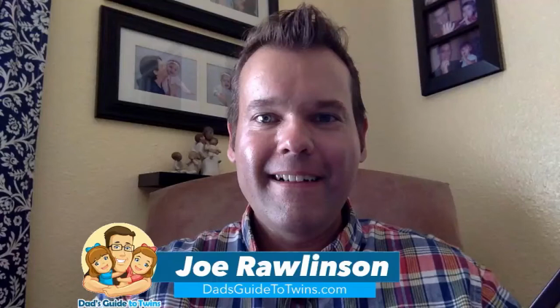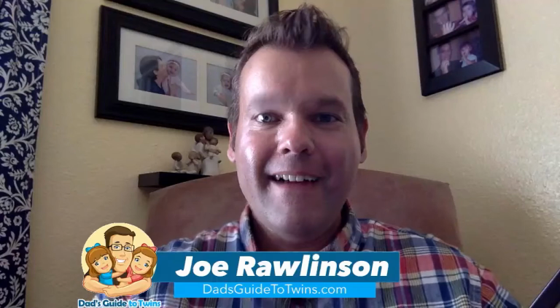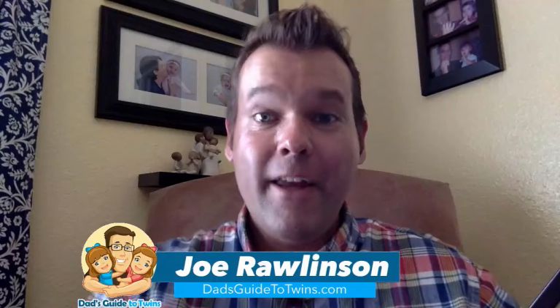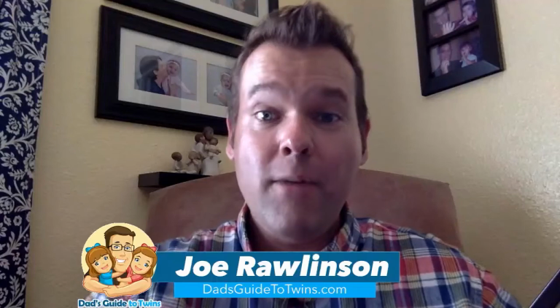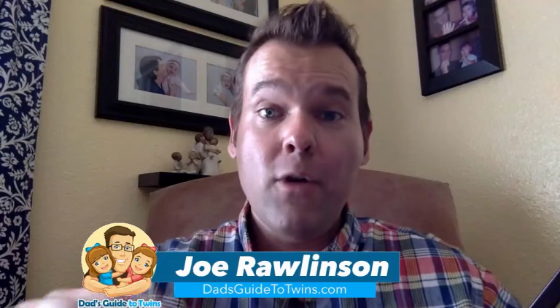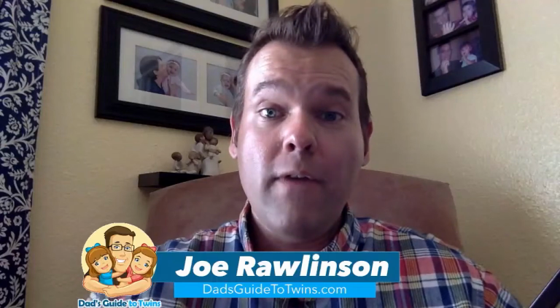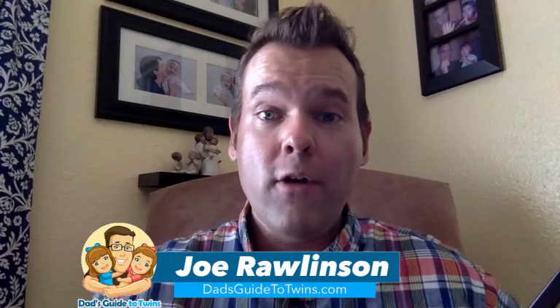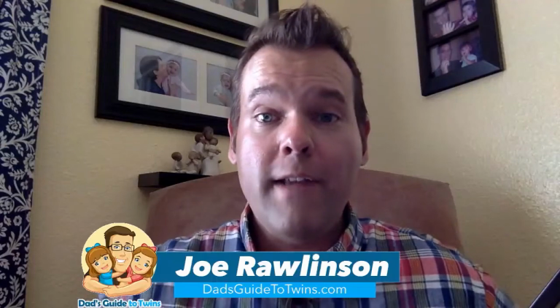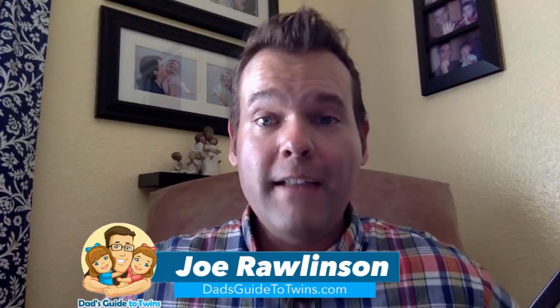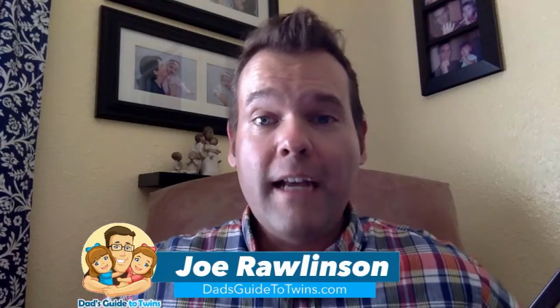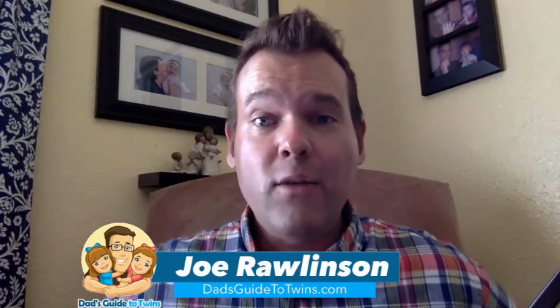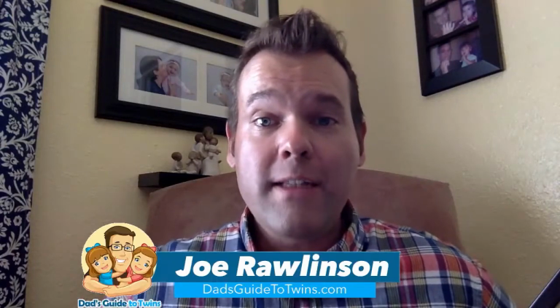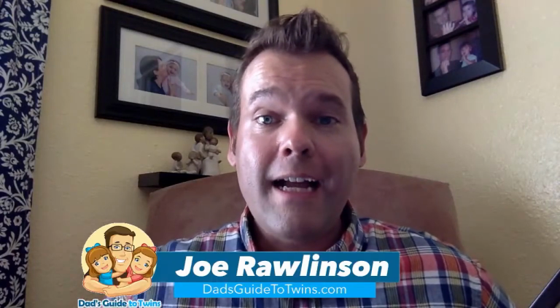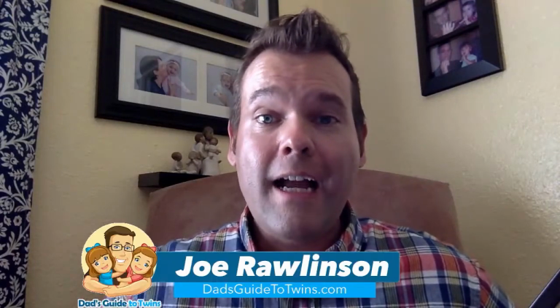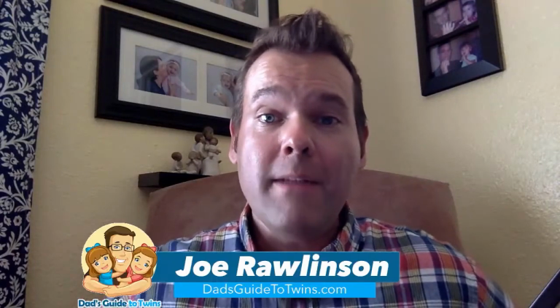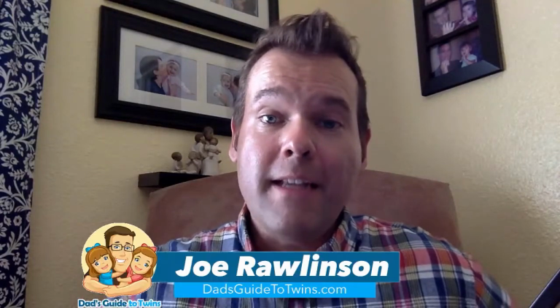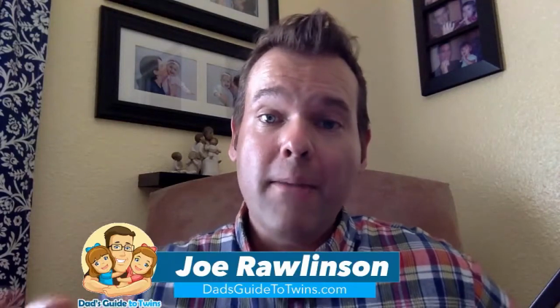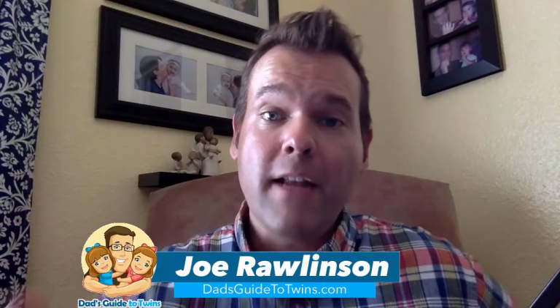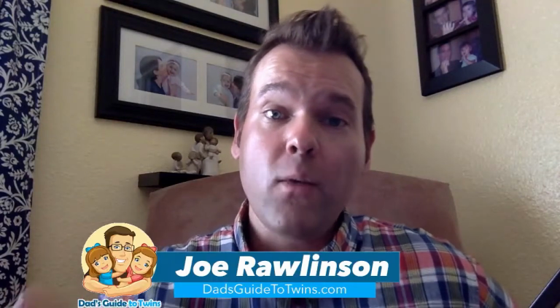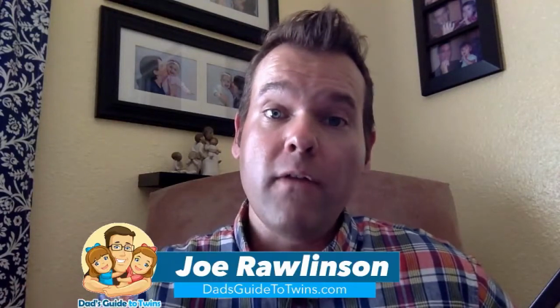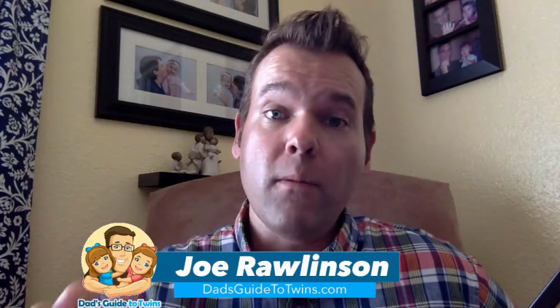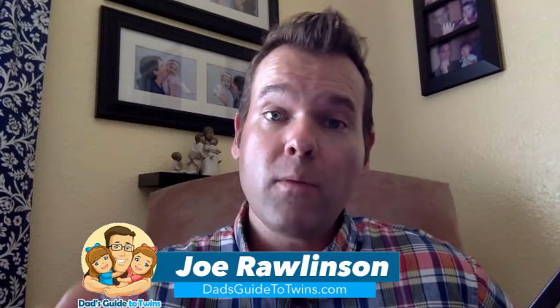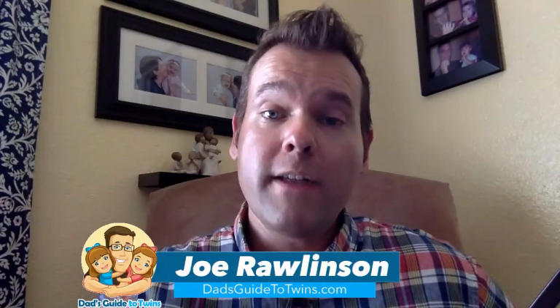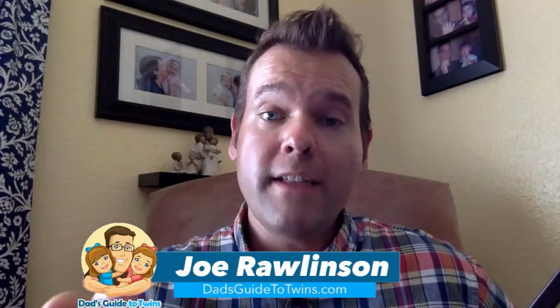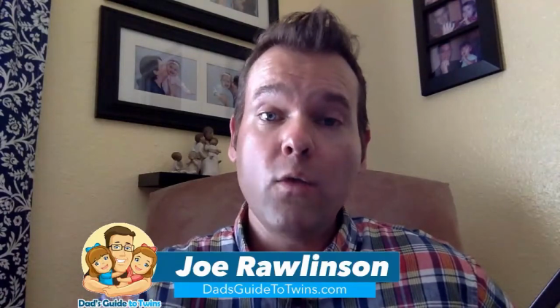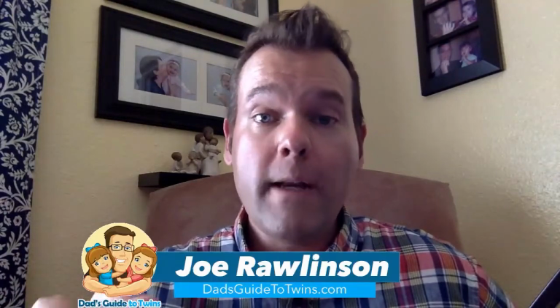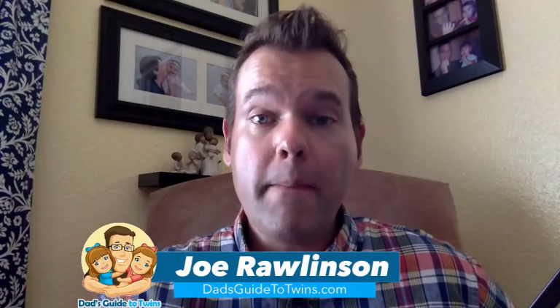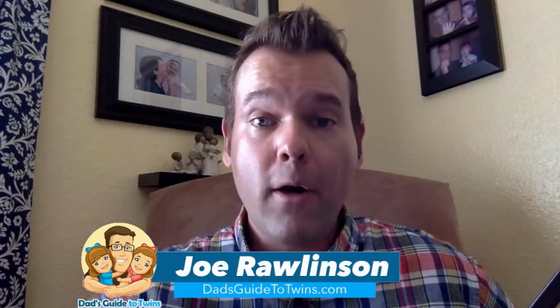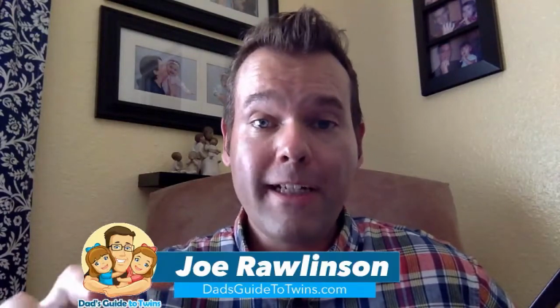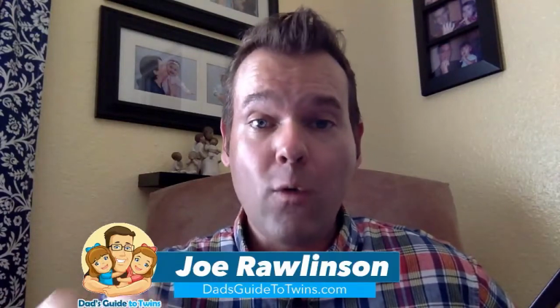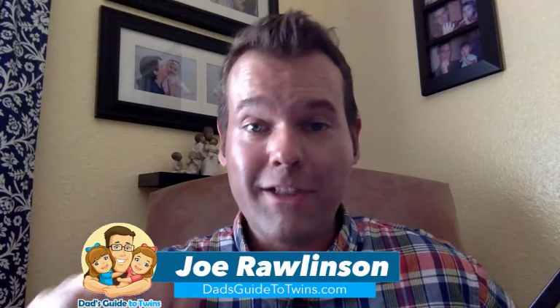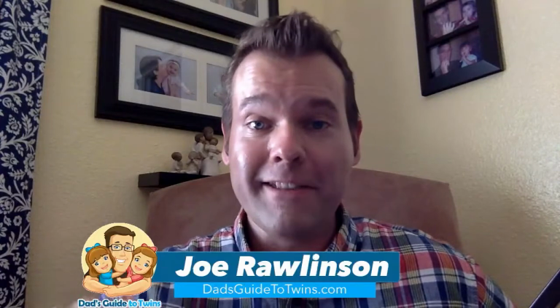Hi there, I'm Joe, the founder of DadsGuideToTwins.com, and today I'm going to answer one of your most pressing twin parenting questions.